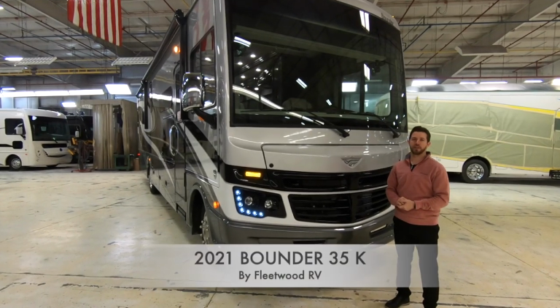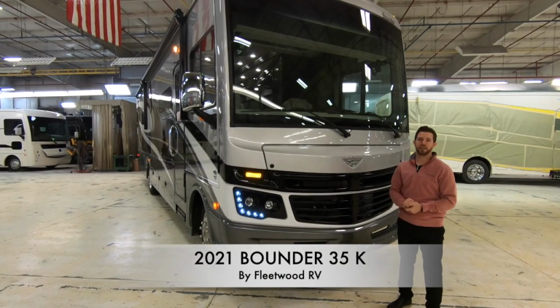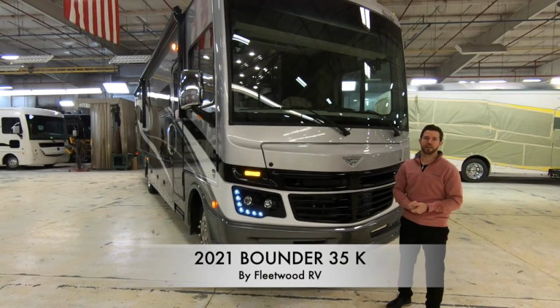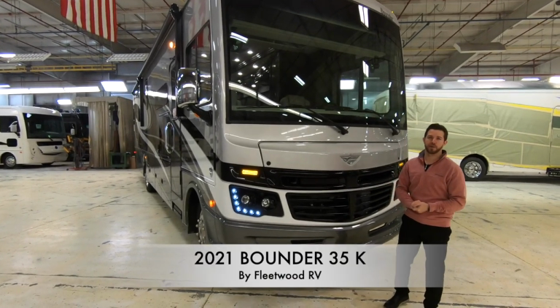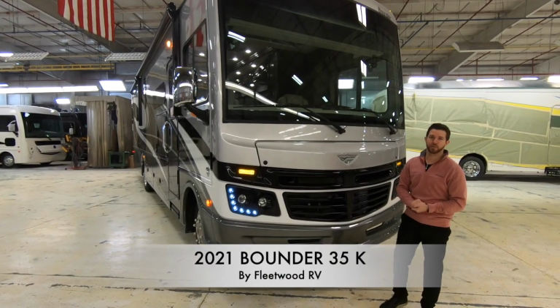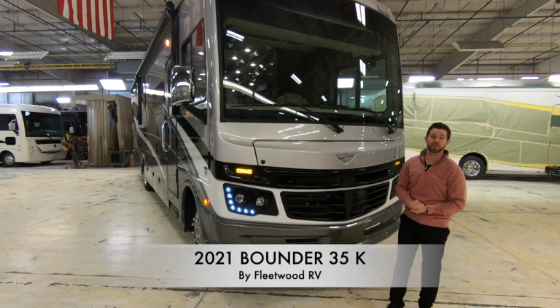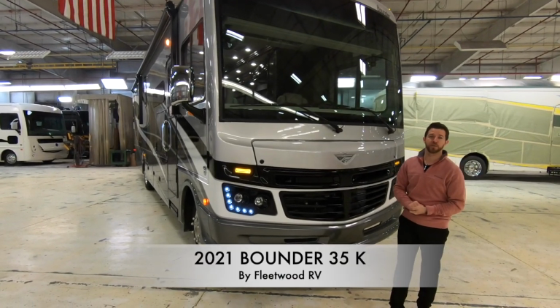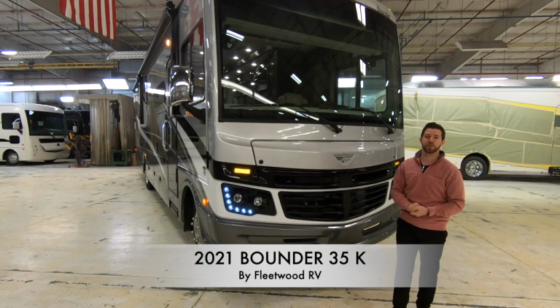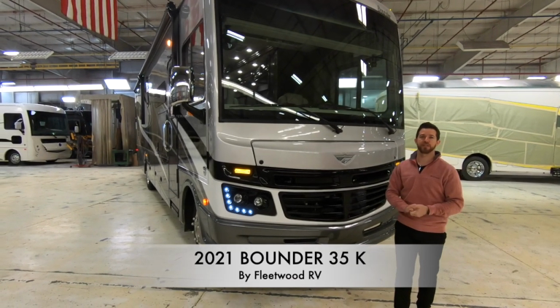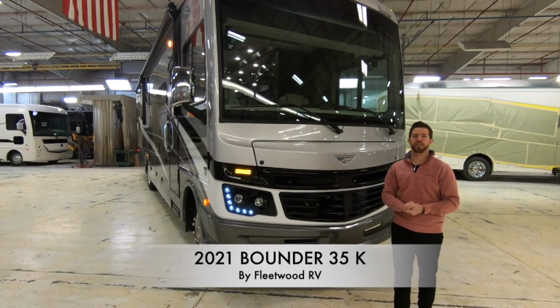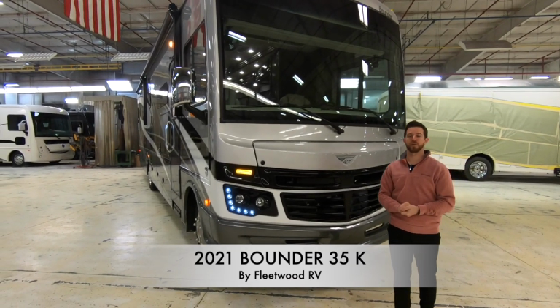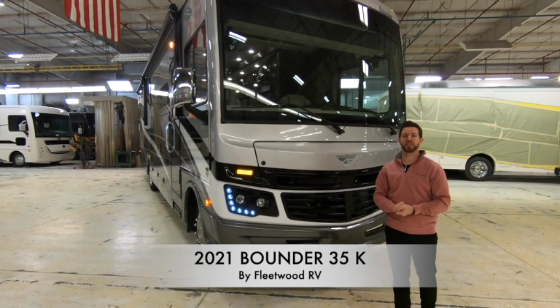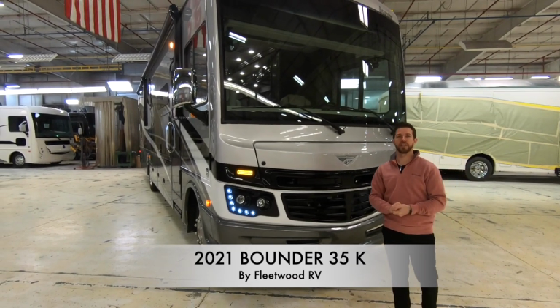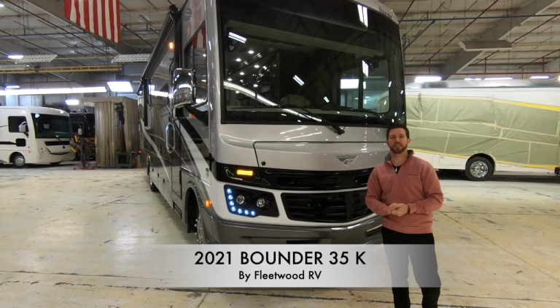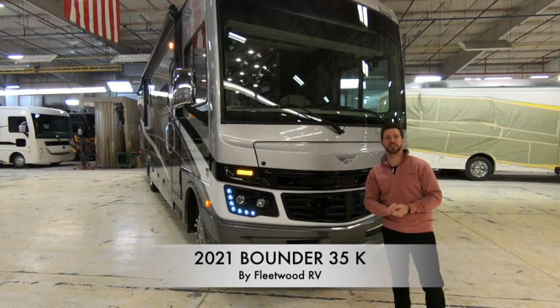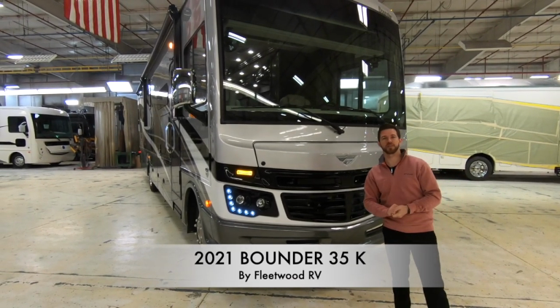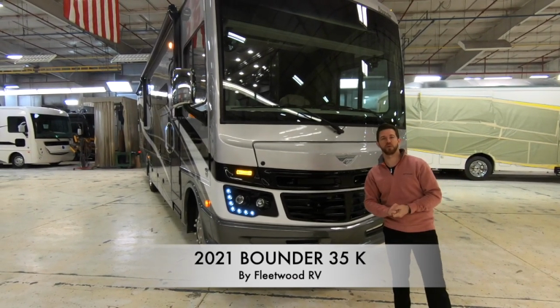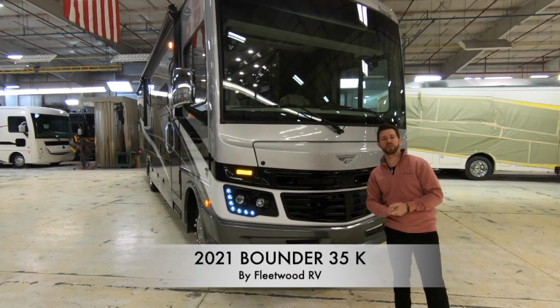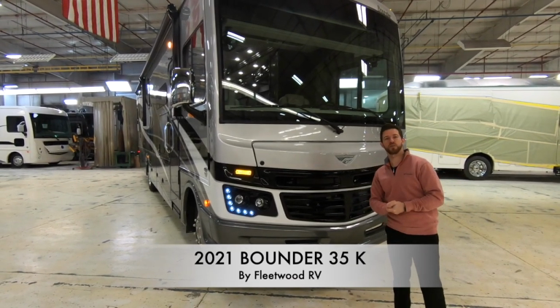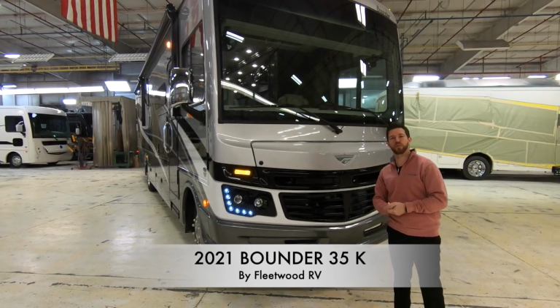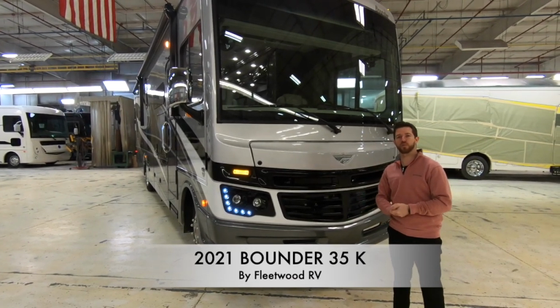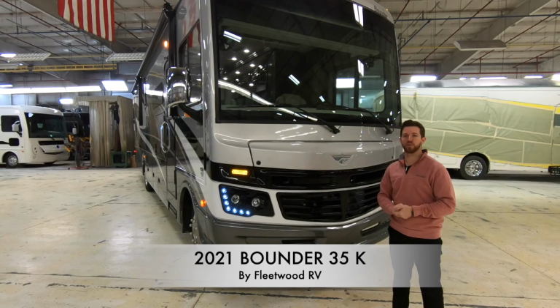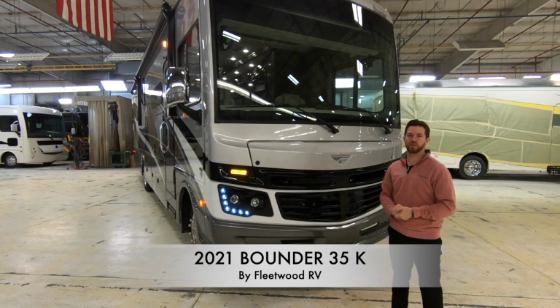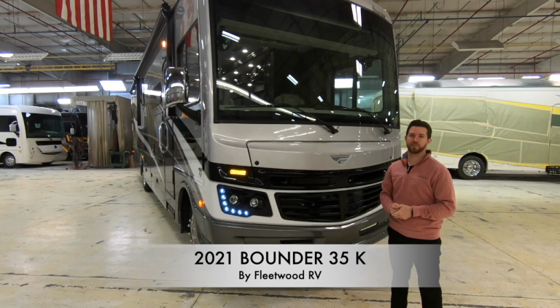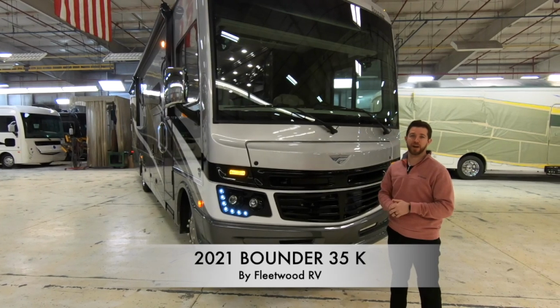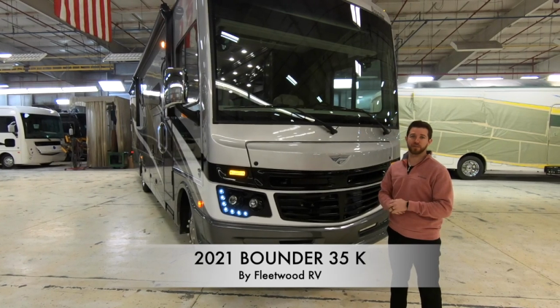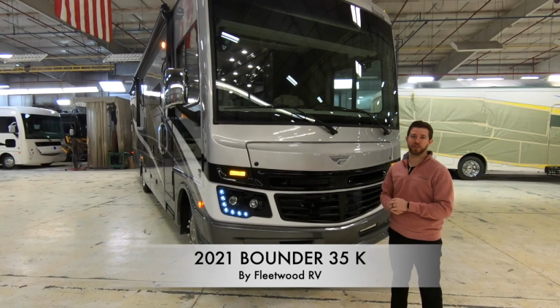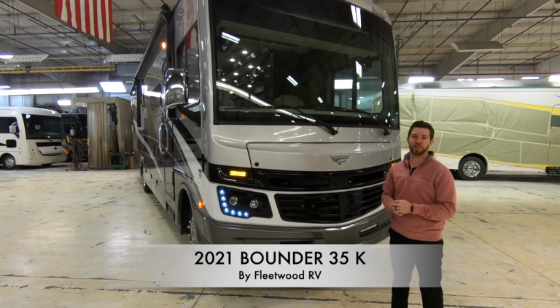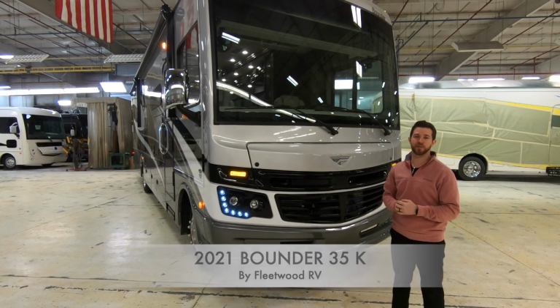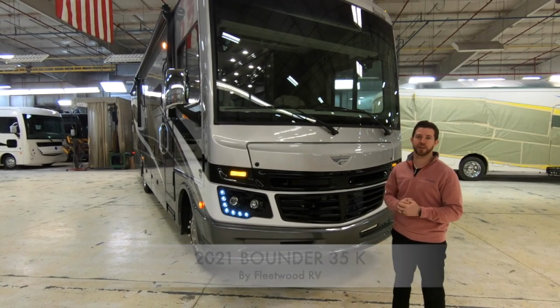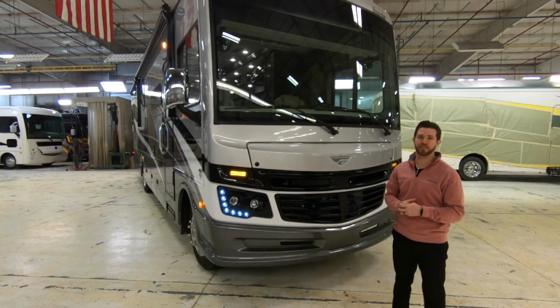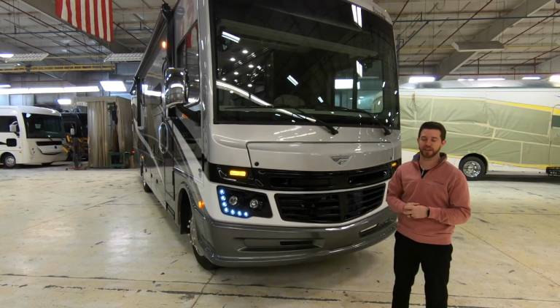Hey, I'm Mike with Fleetwood RV. We're here today to discuss the brand new 2021 Bounder 35K.